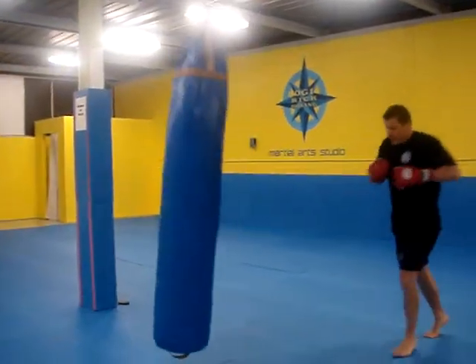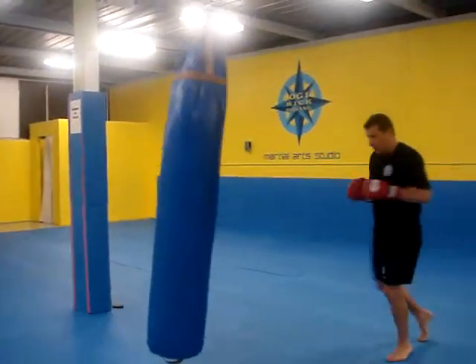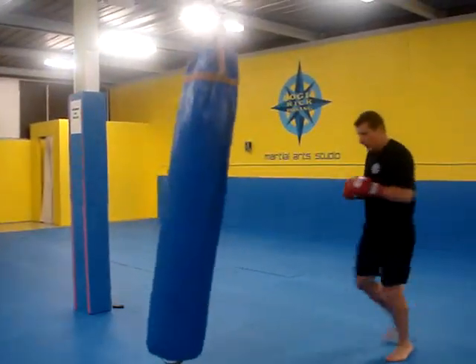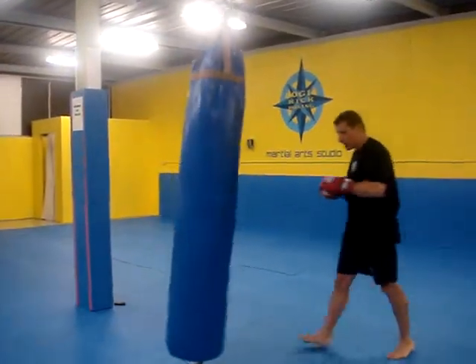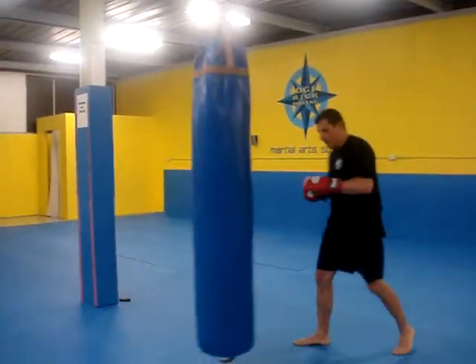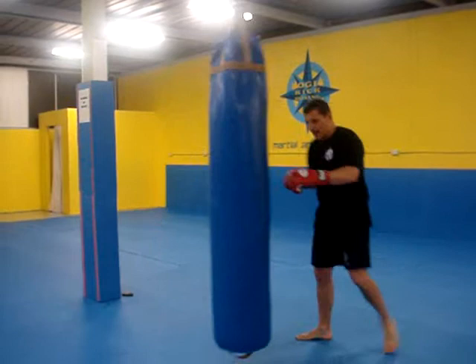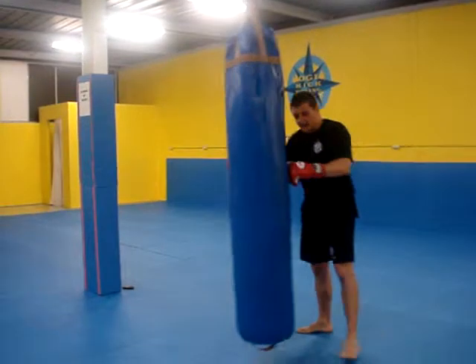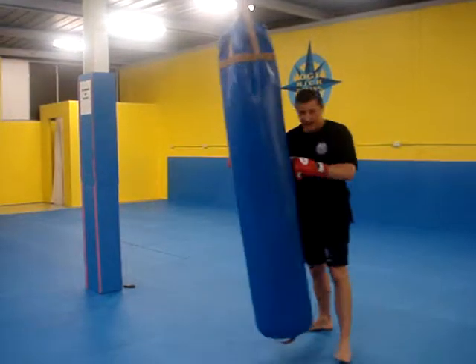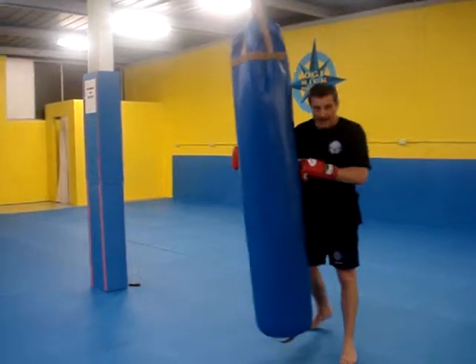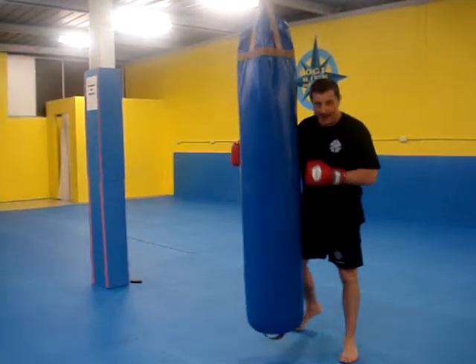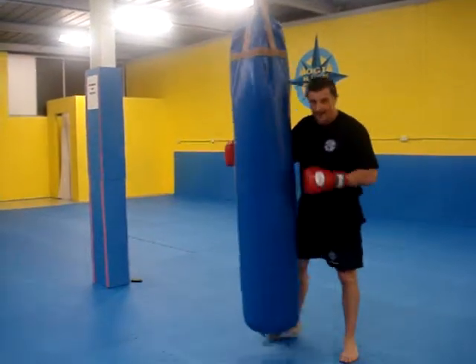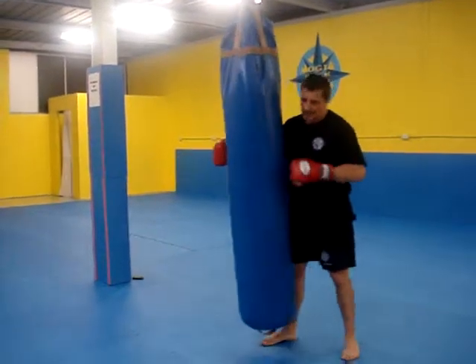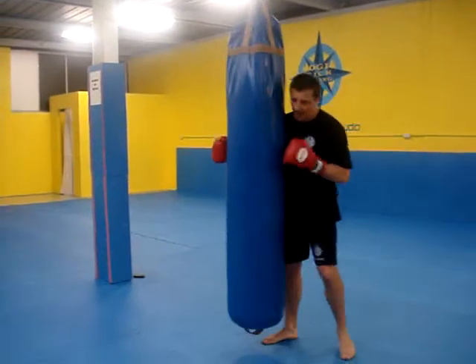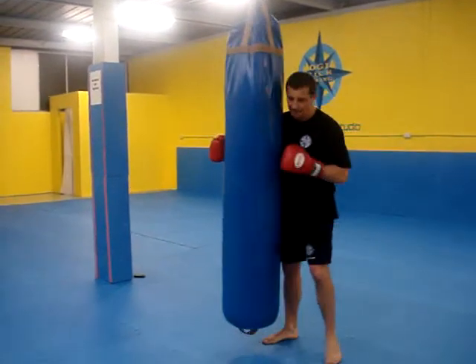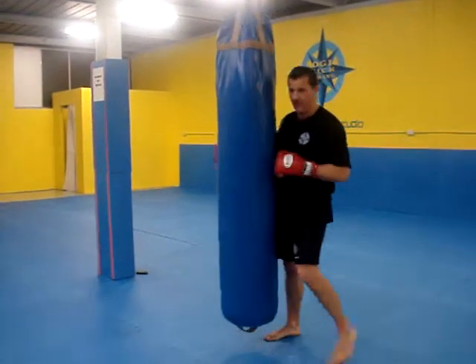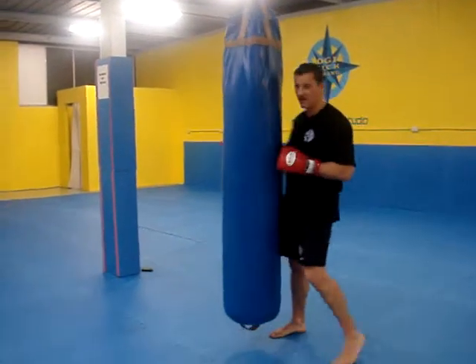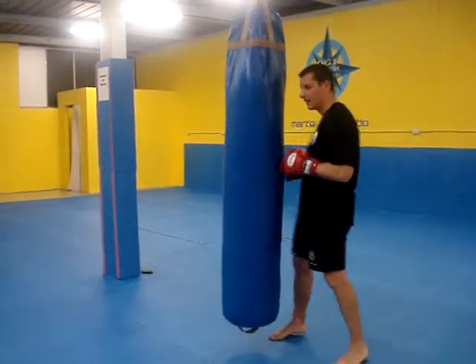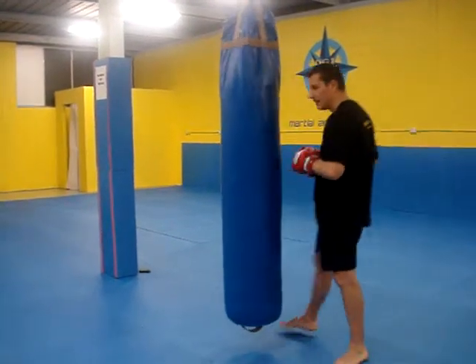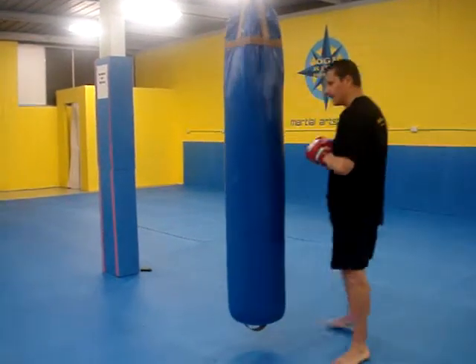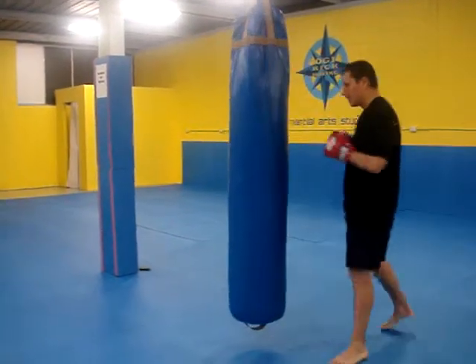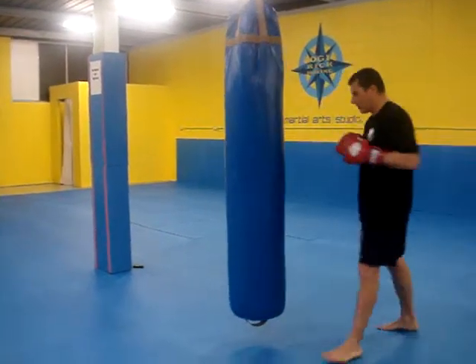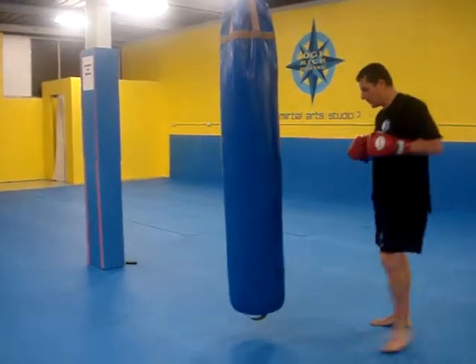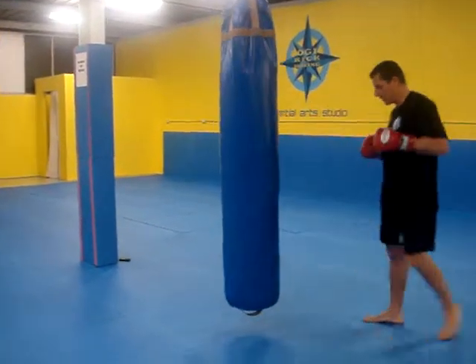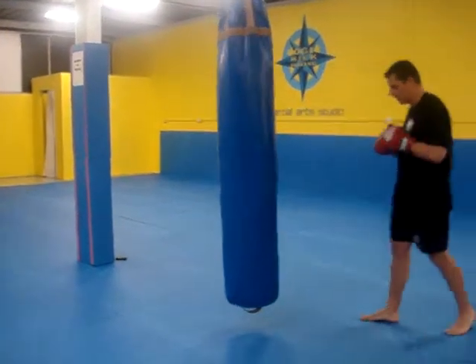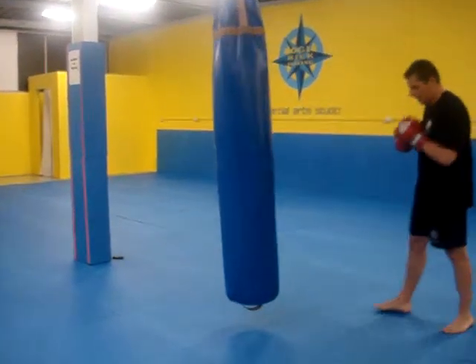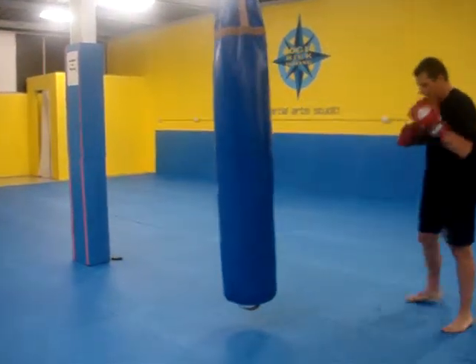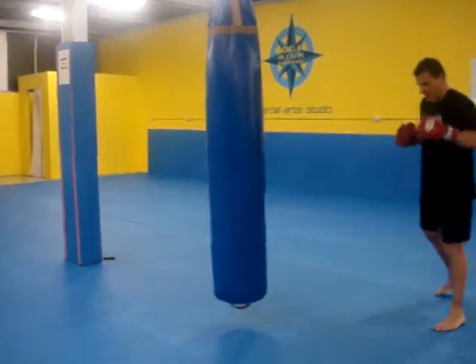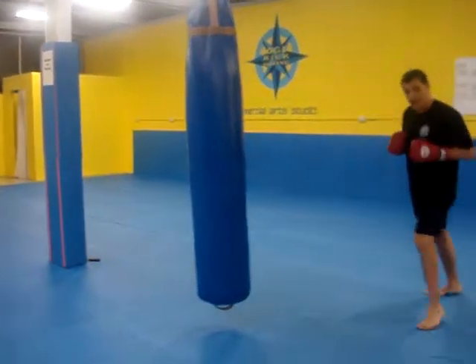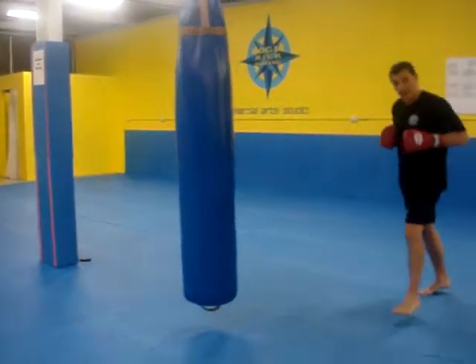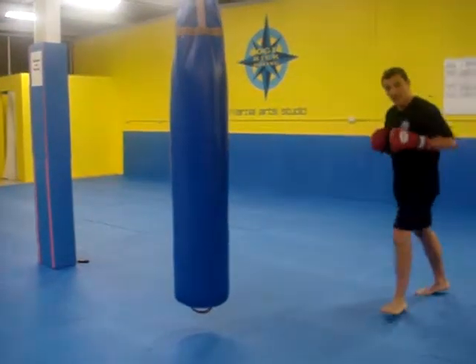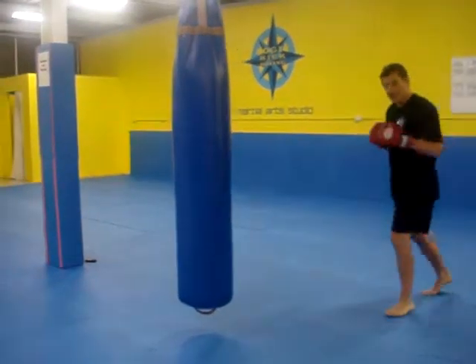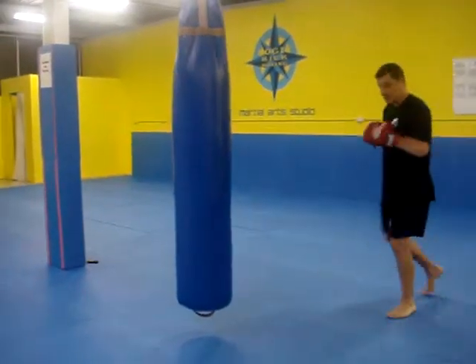As you can see, I'll play a little bit with my legs, and I'll bring it back.